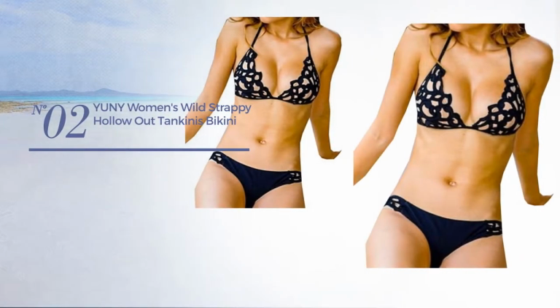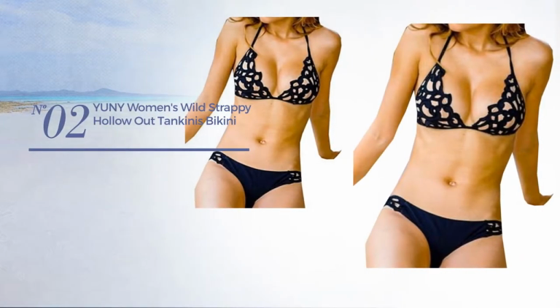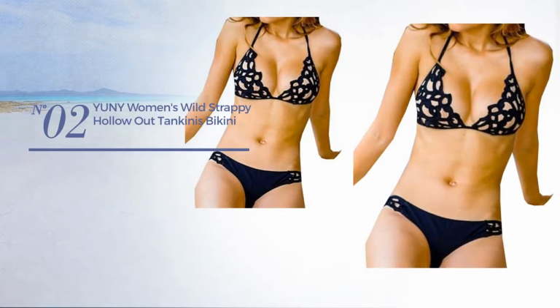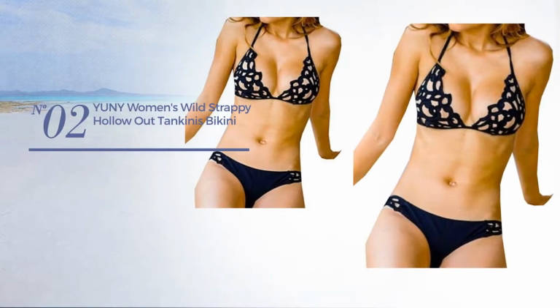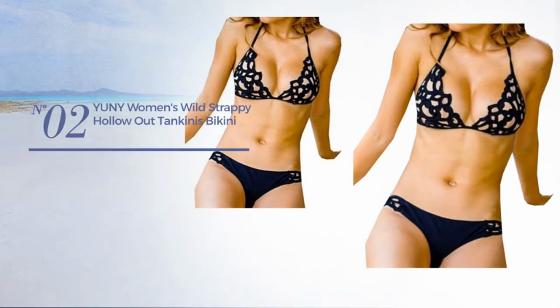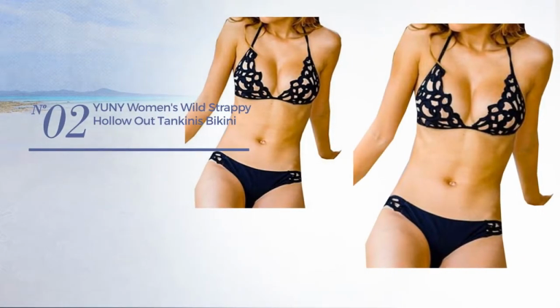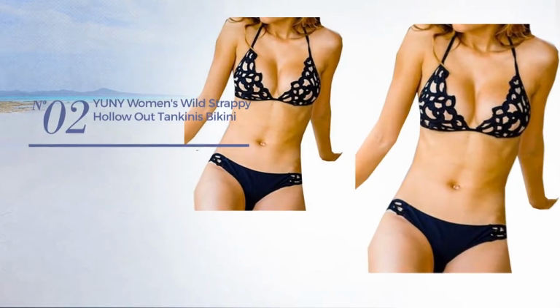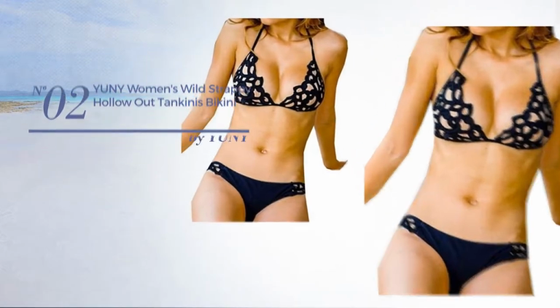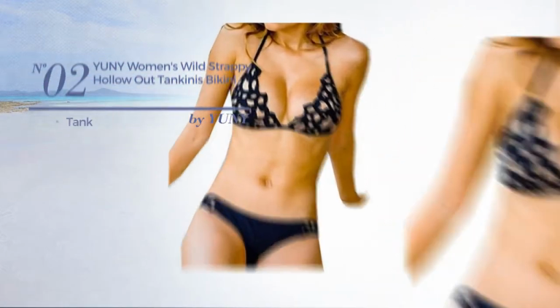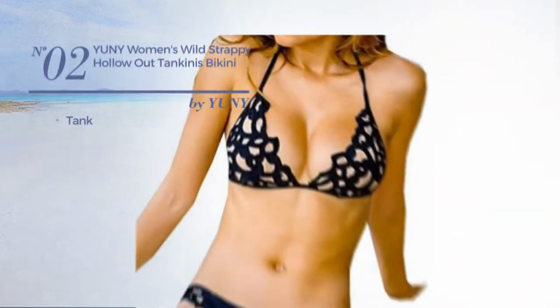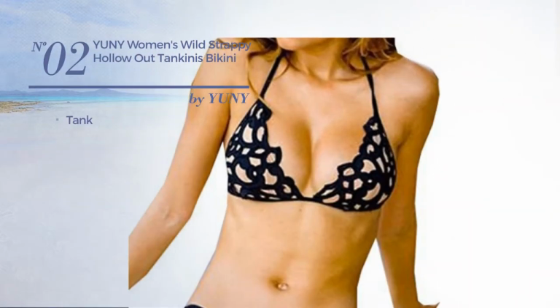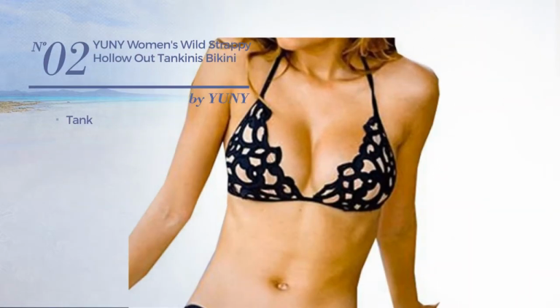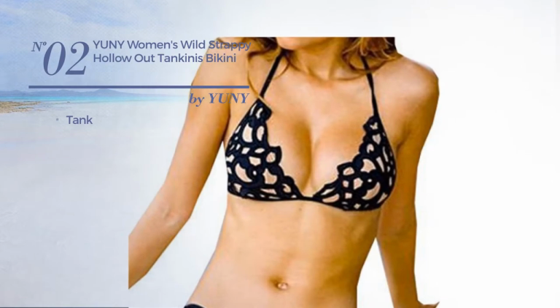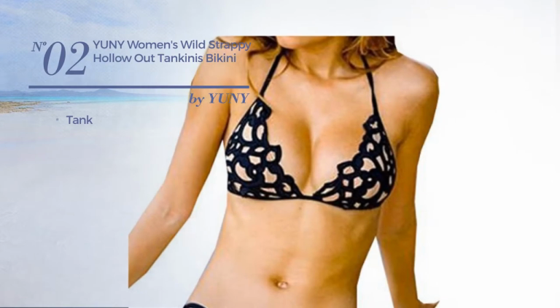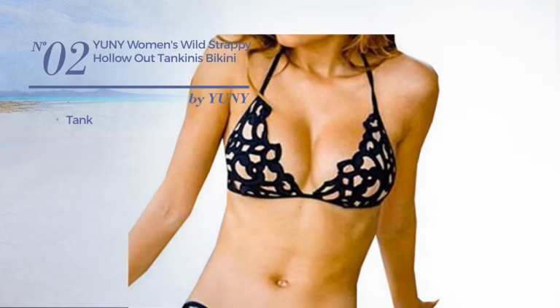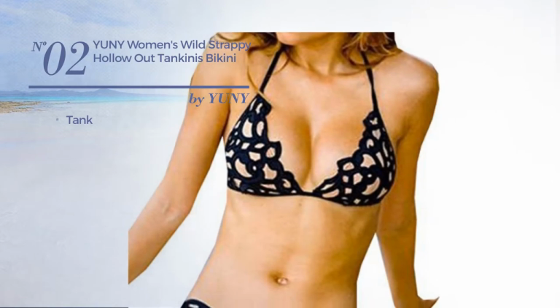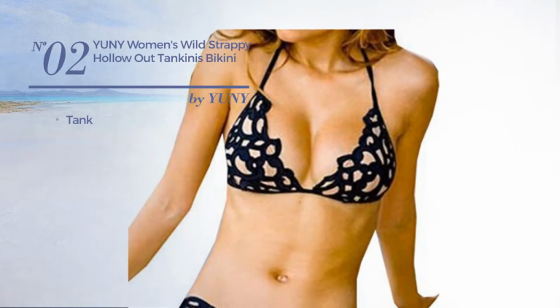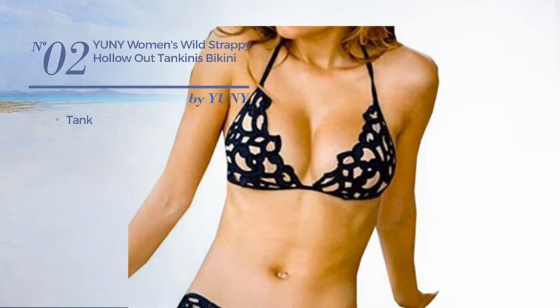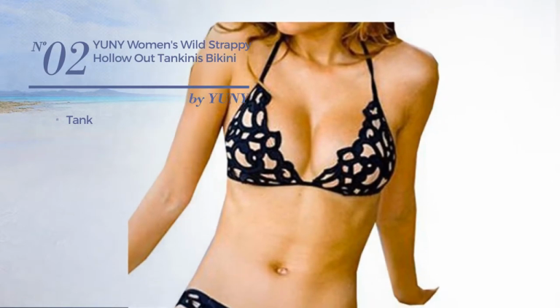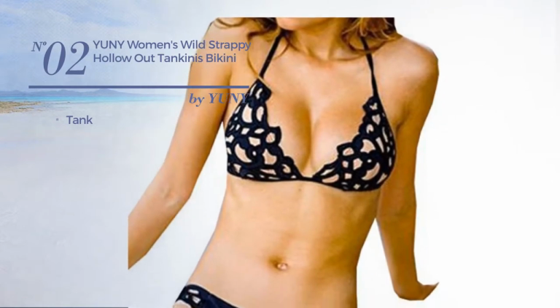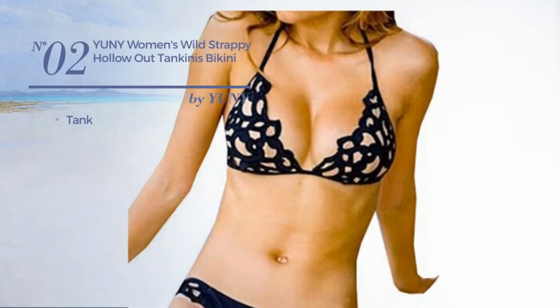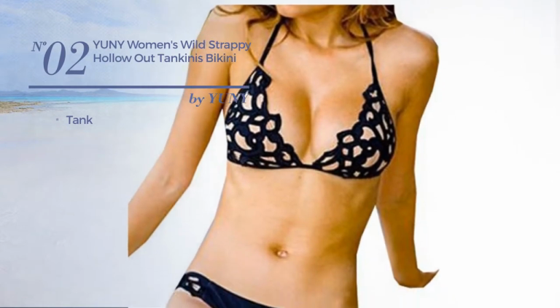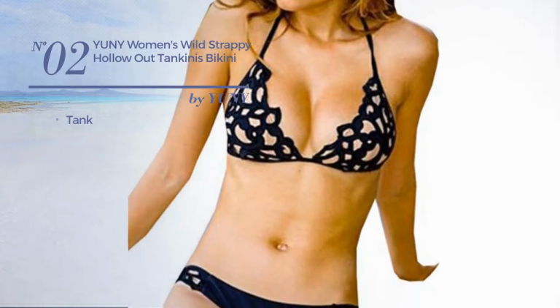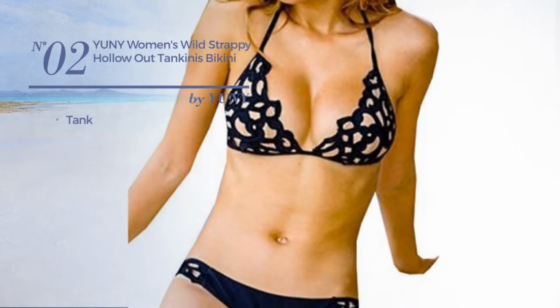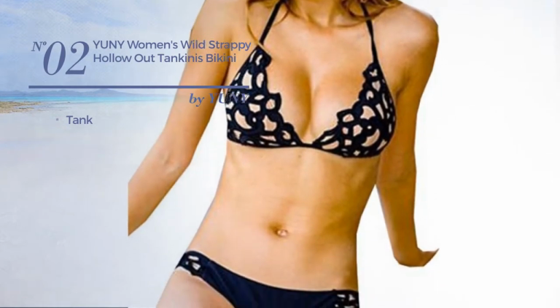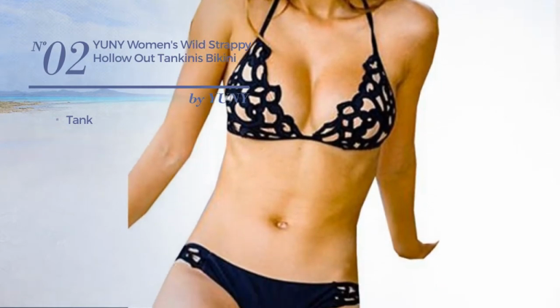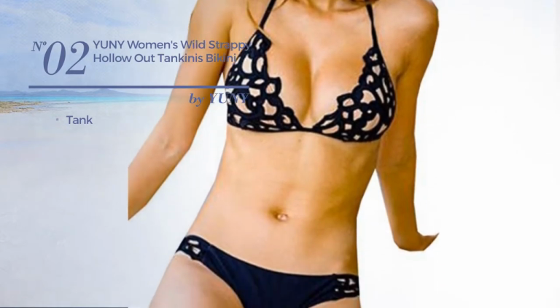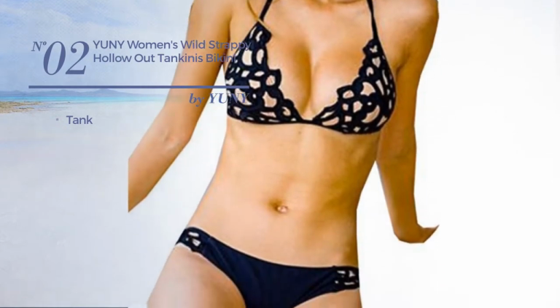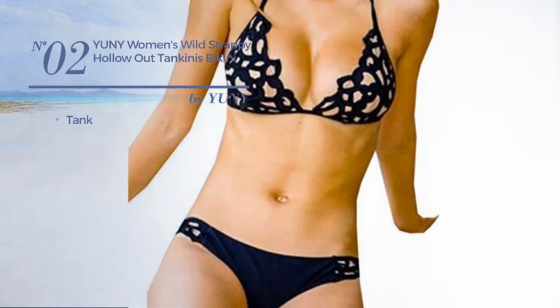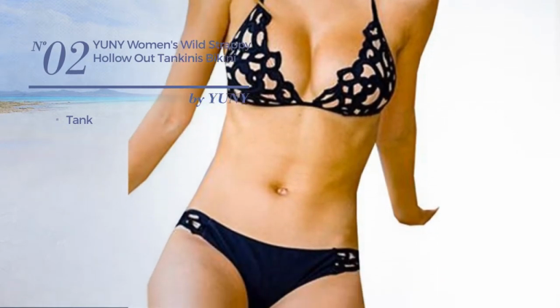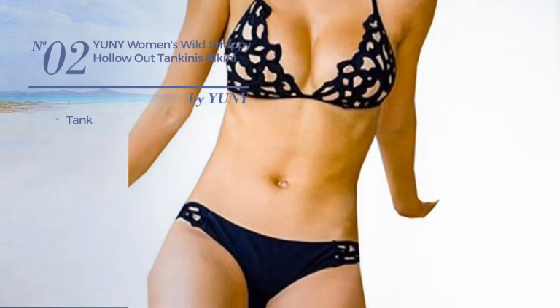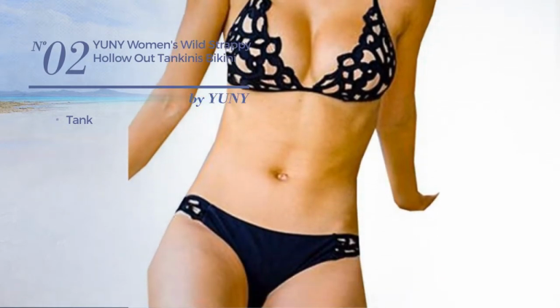Number 2. A Tank Swimsuit. Available exclusively in black color.